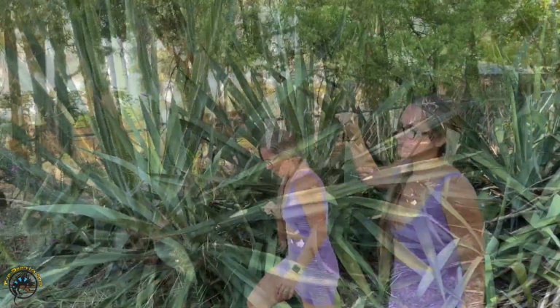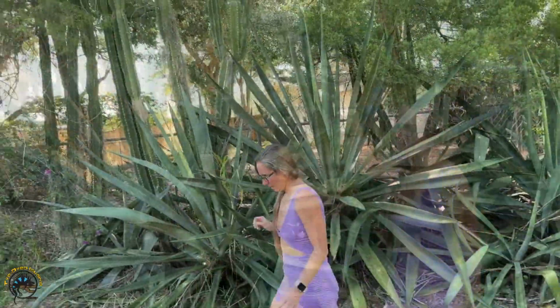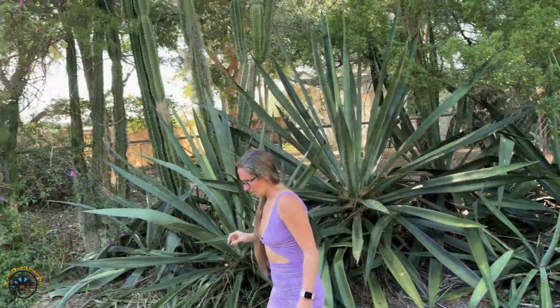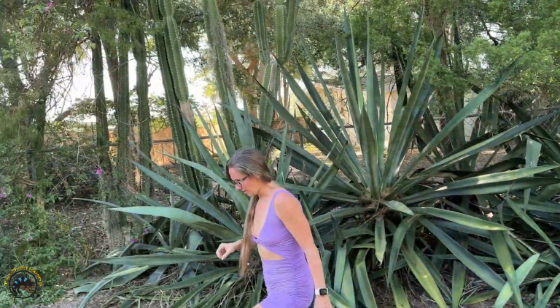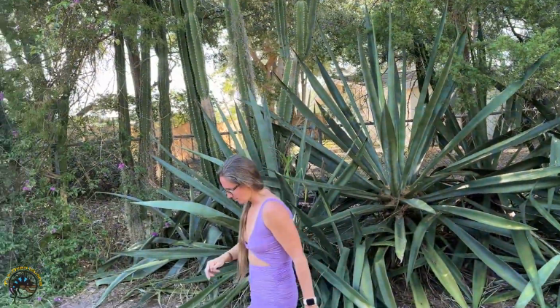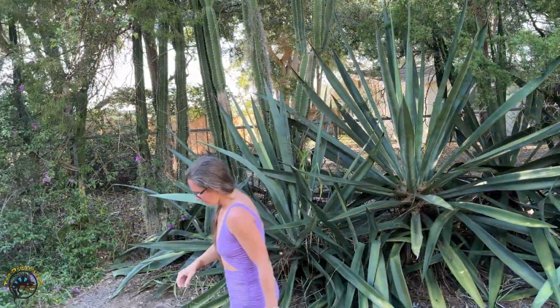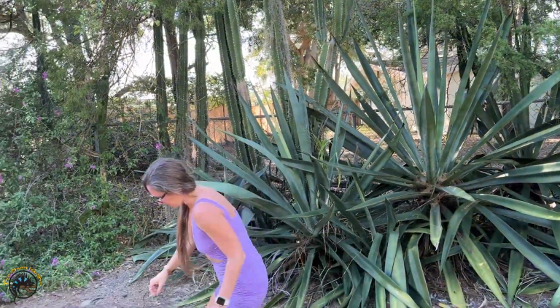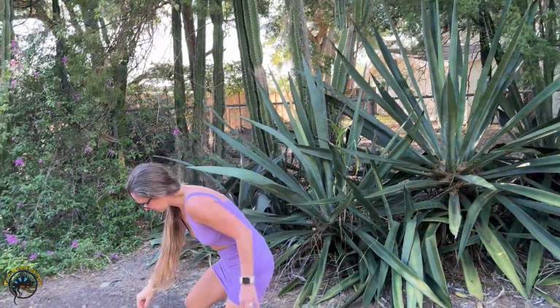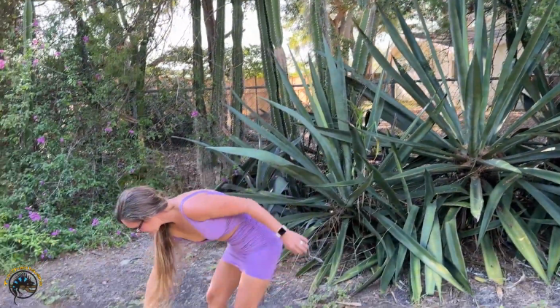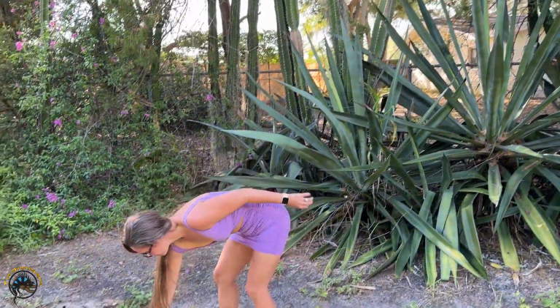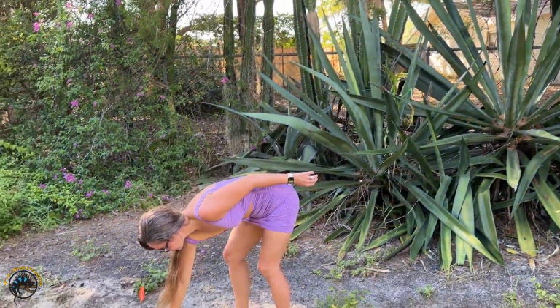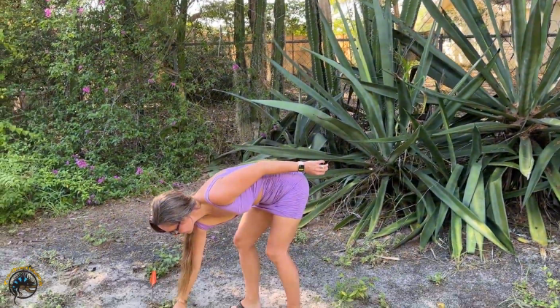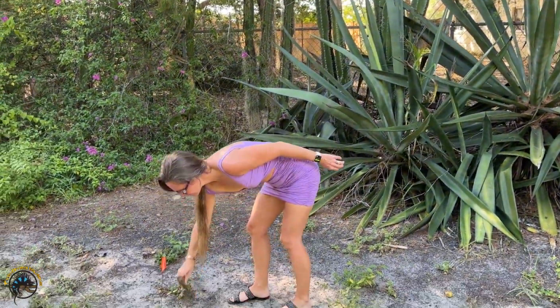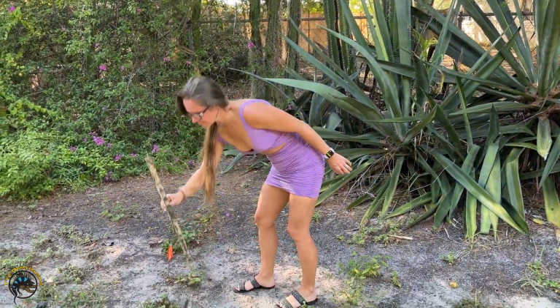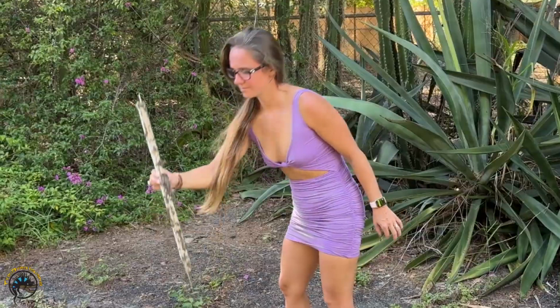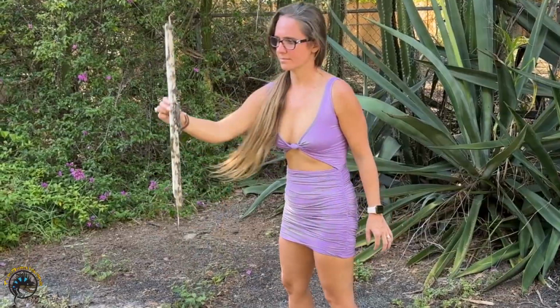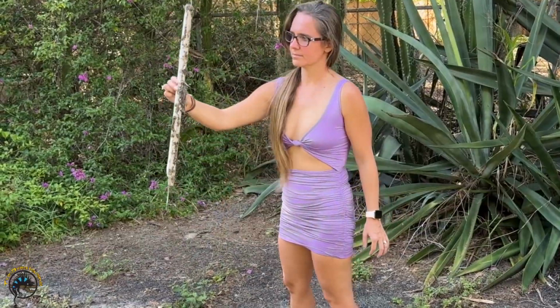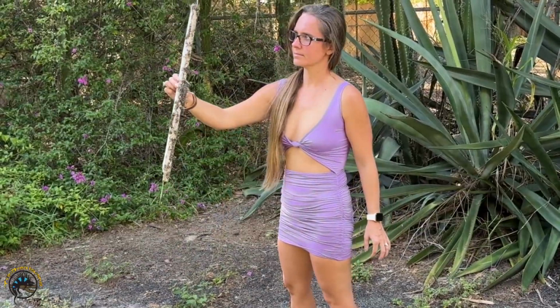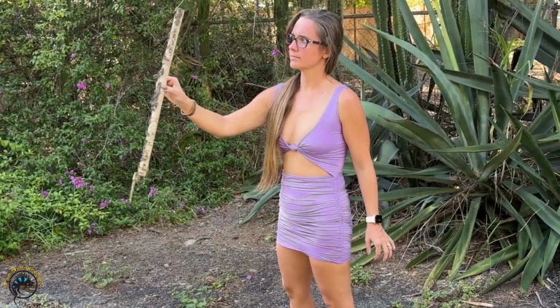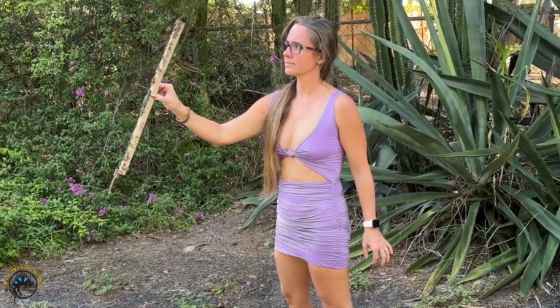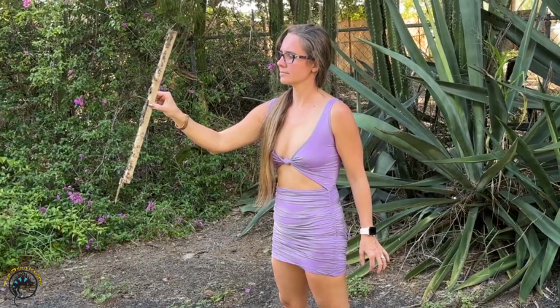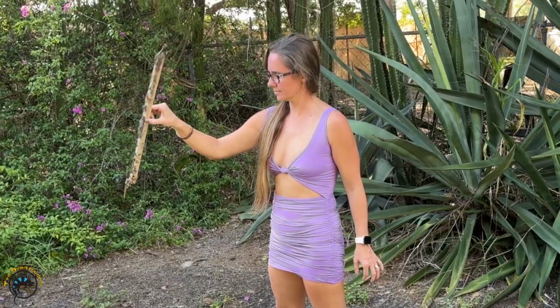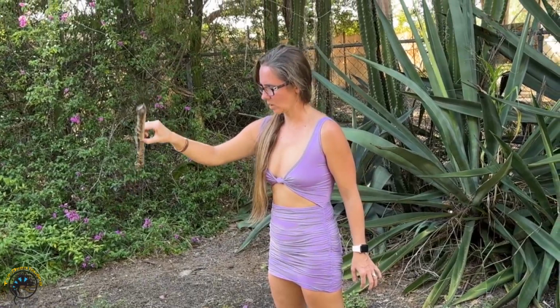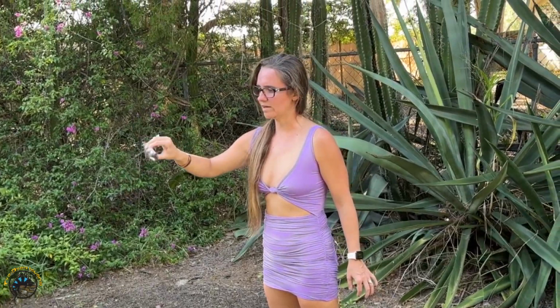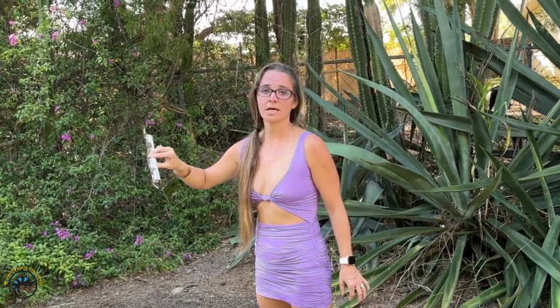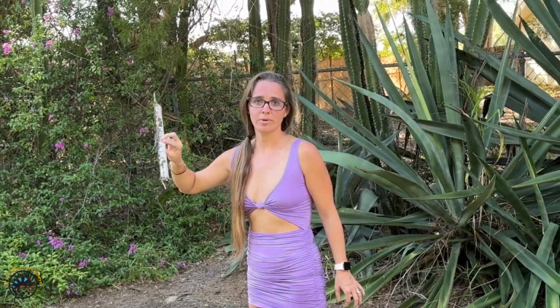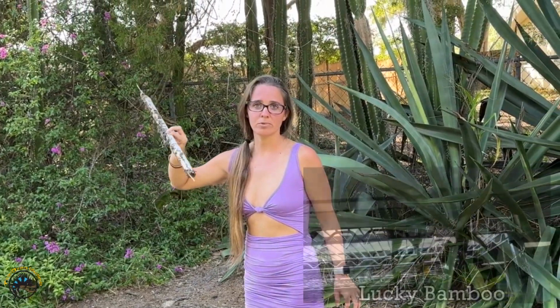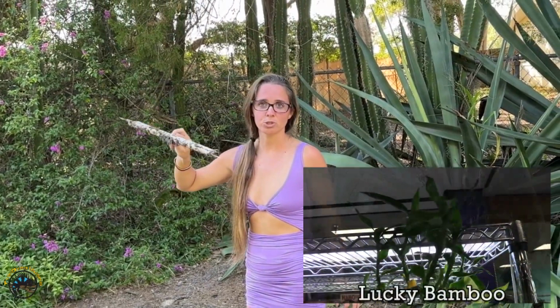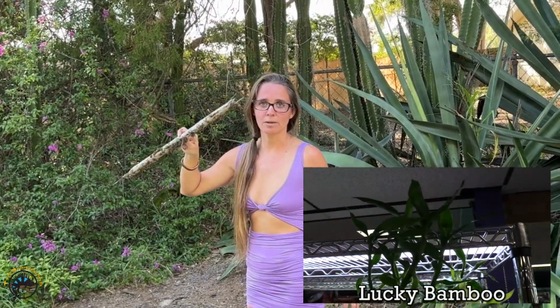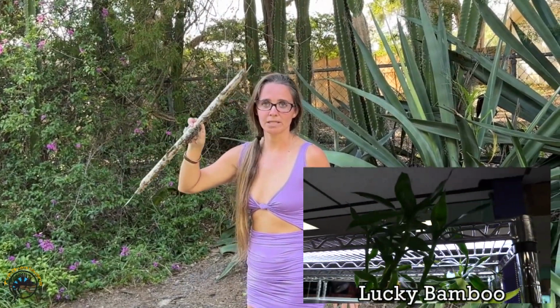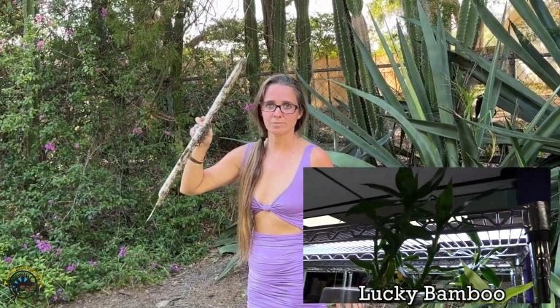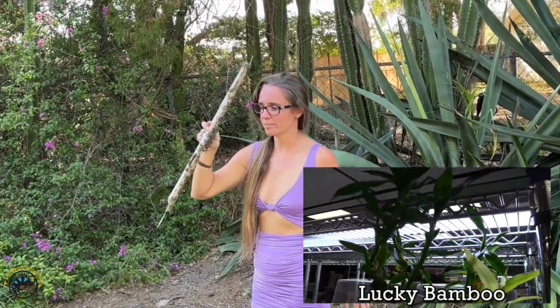And look, I found some bamboo. We have lucky bamboo in the shop — not this bamboo, but lucky bamboo.